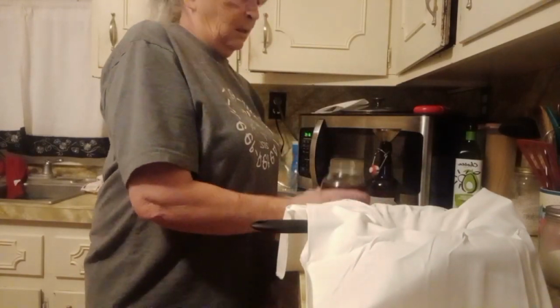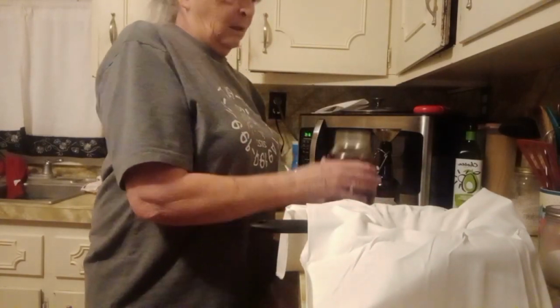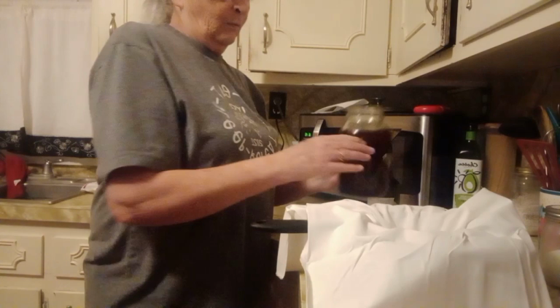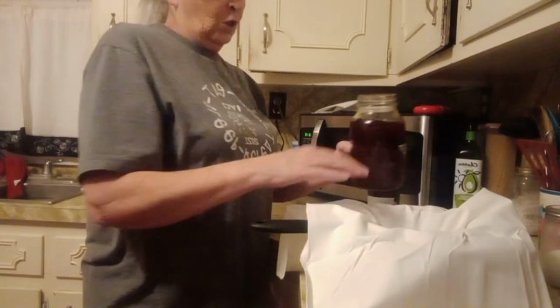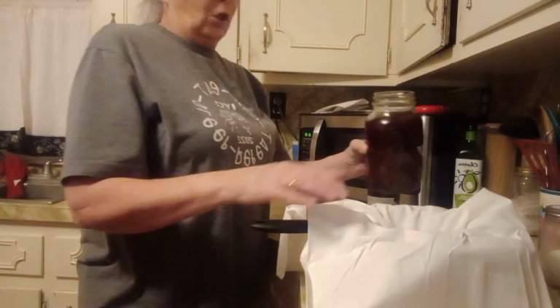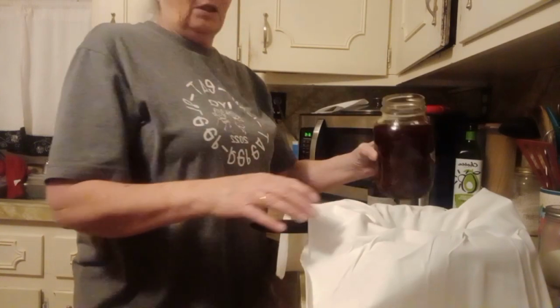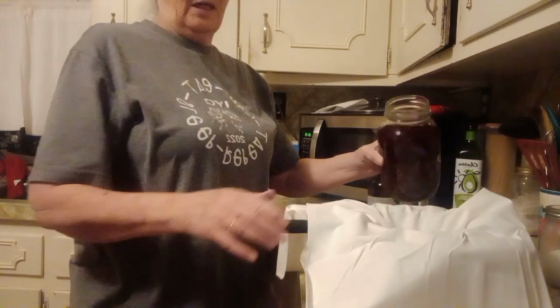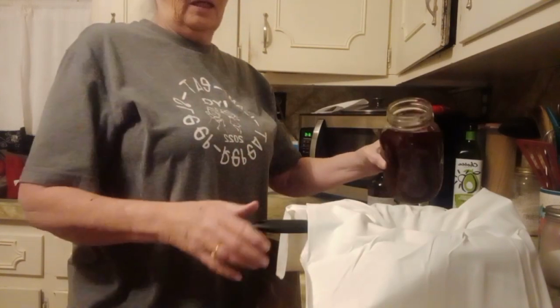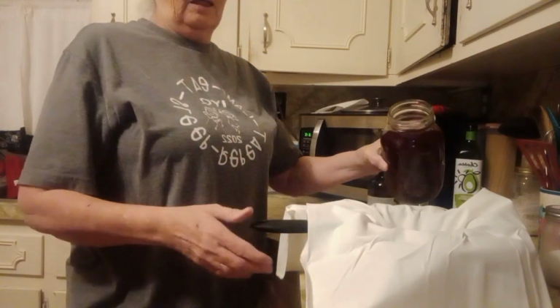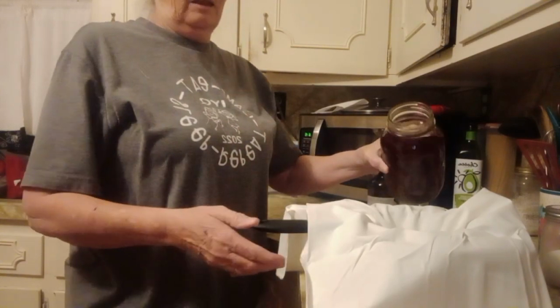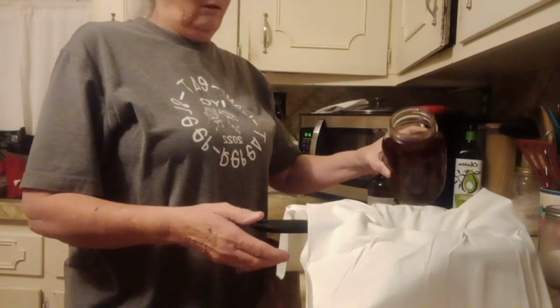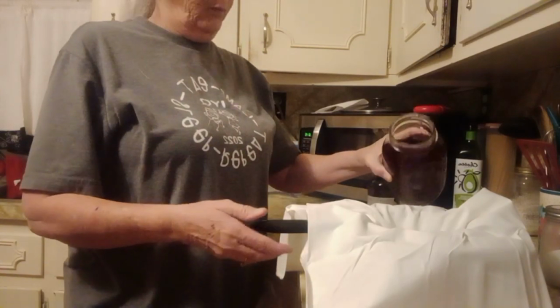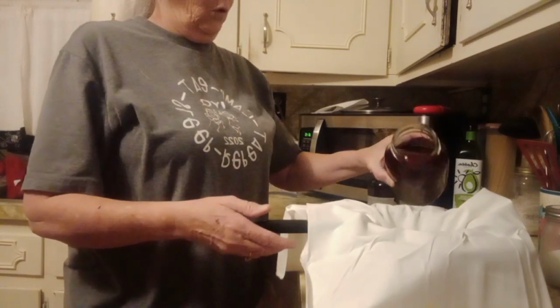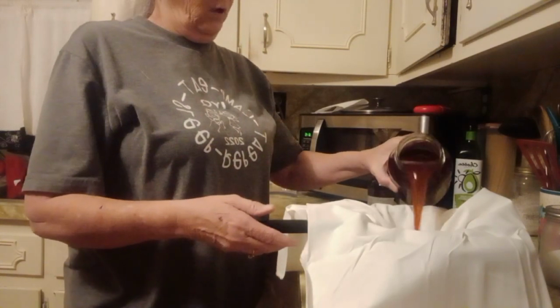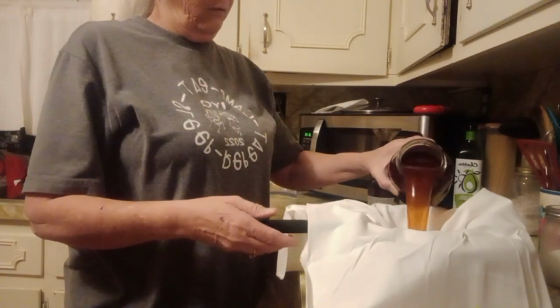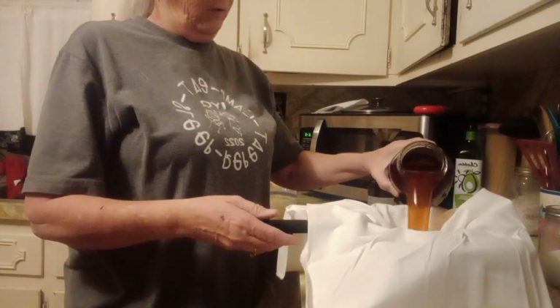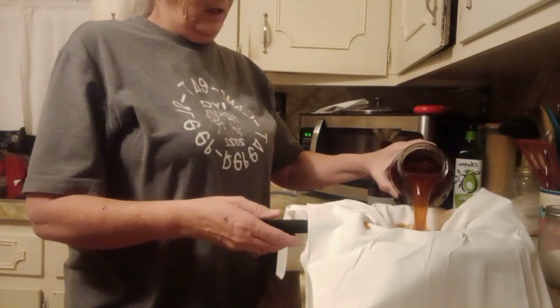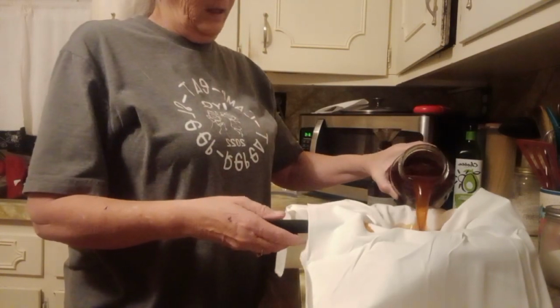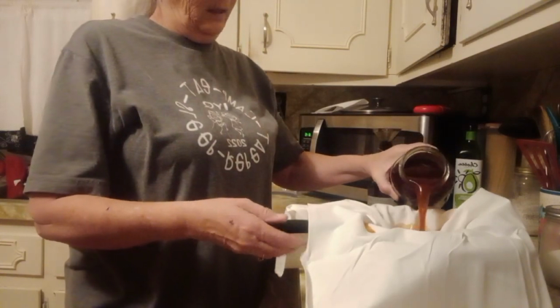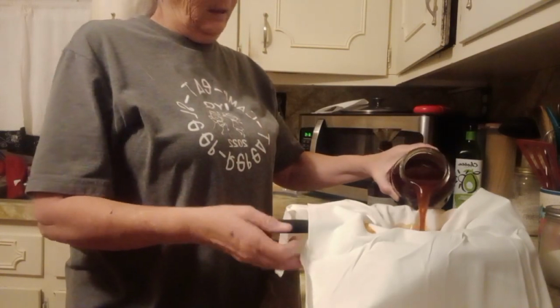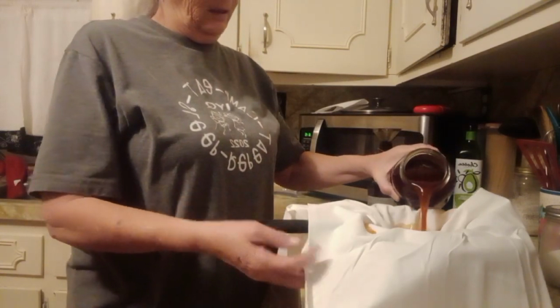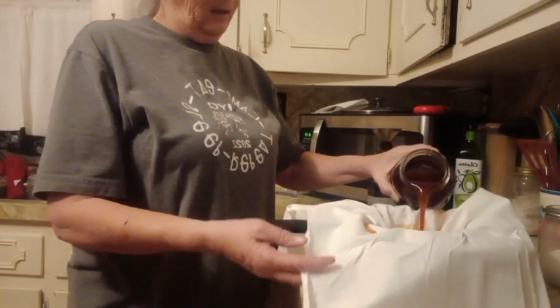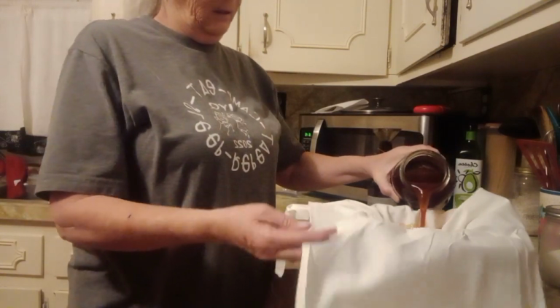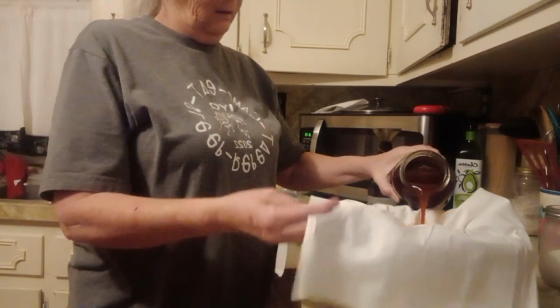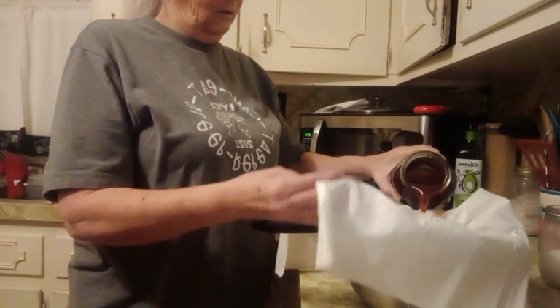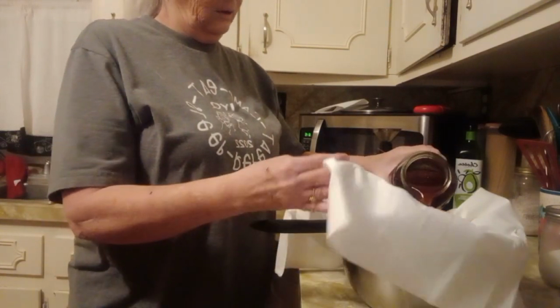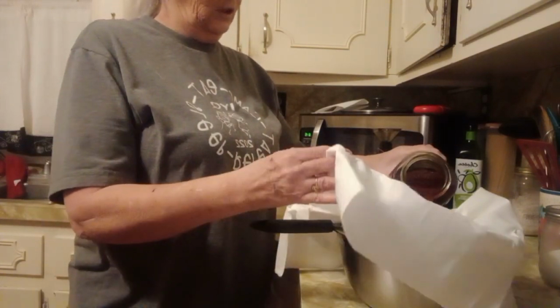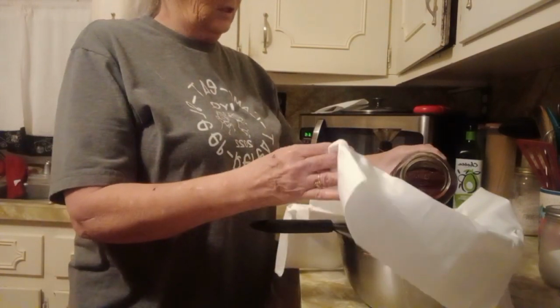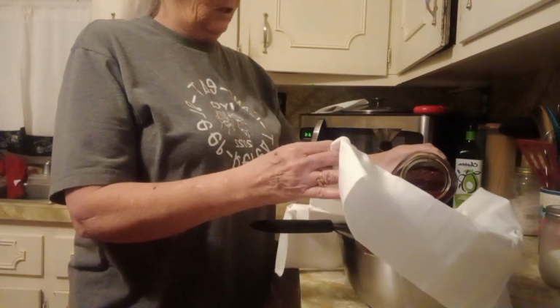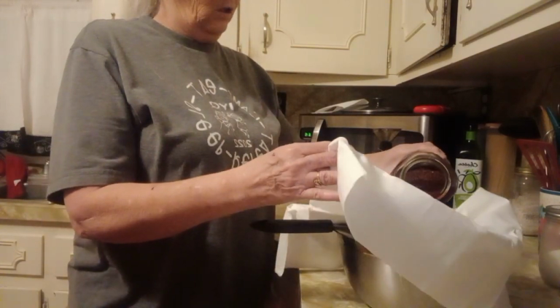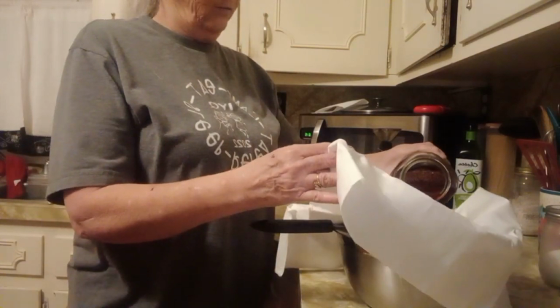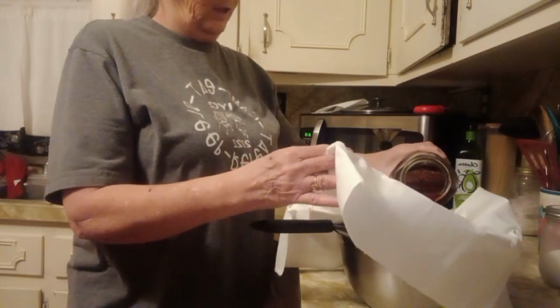I'm just going to take it and pour it right in. It looks like coffee.